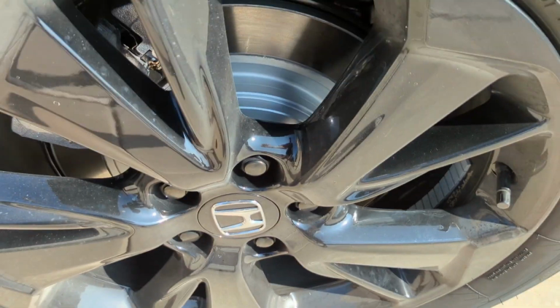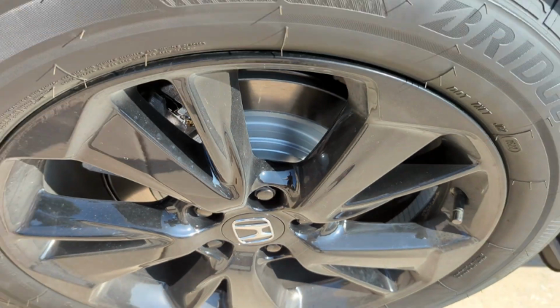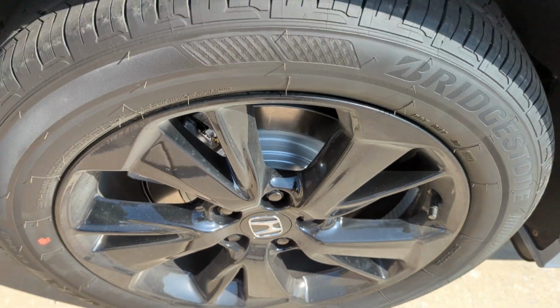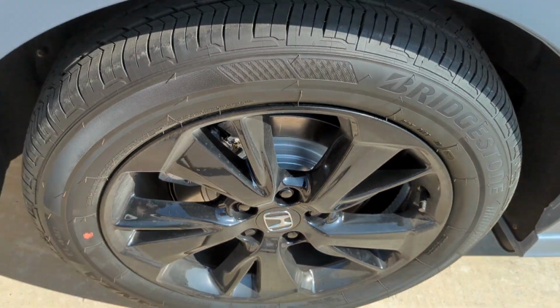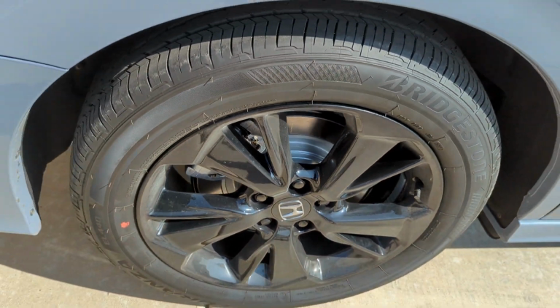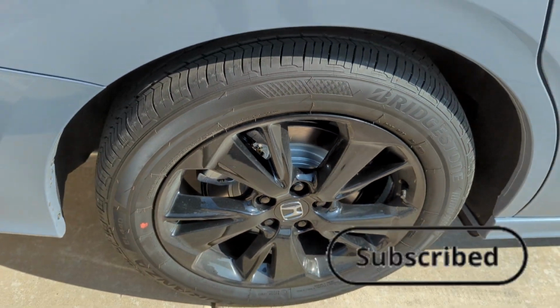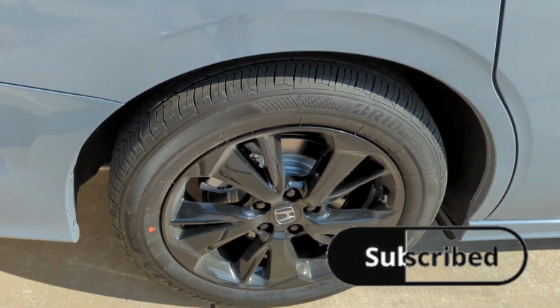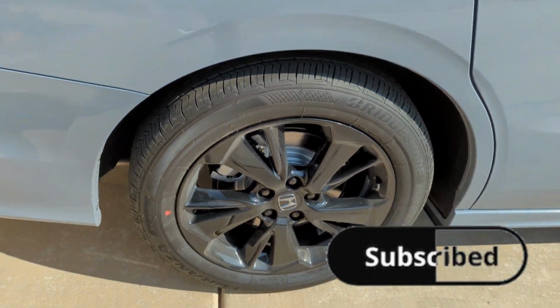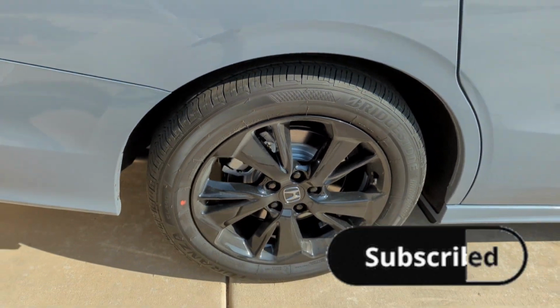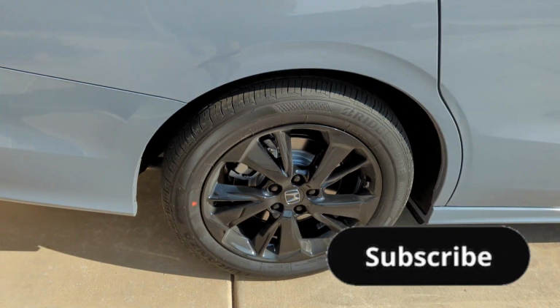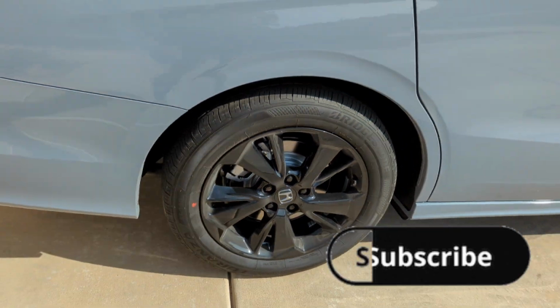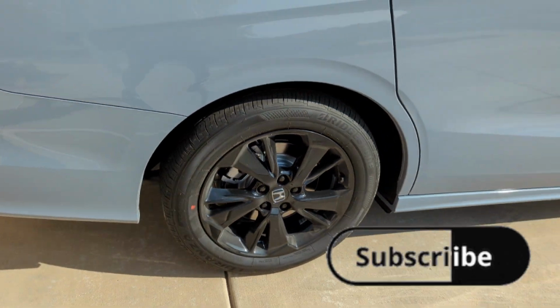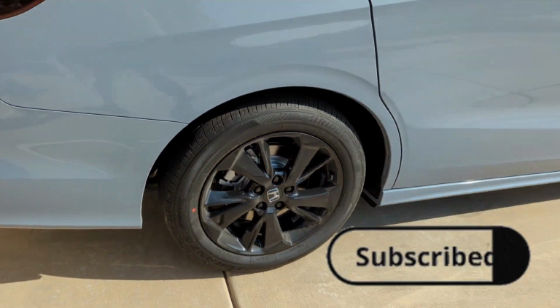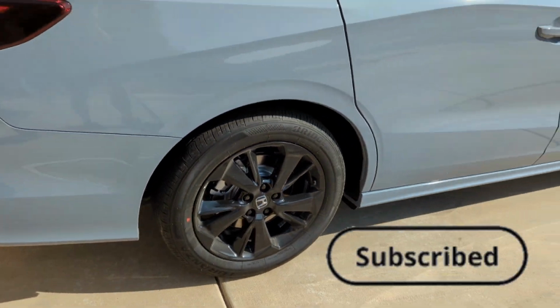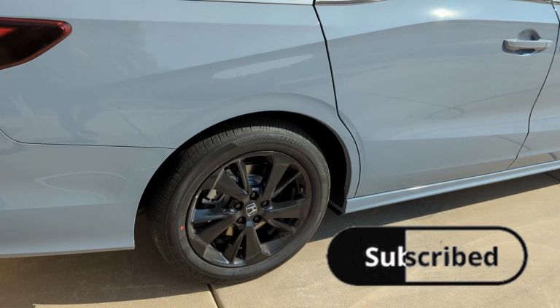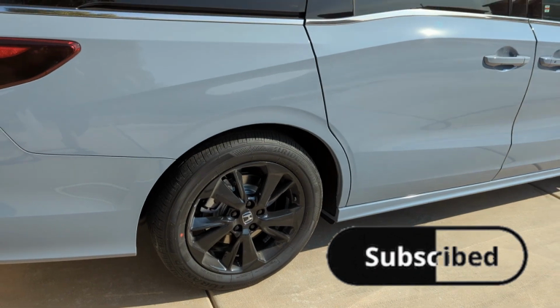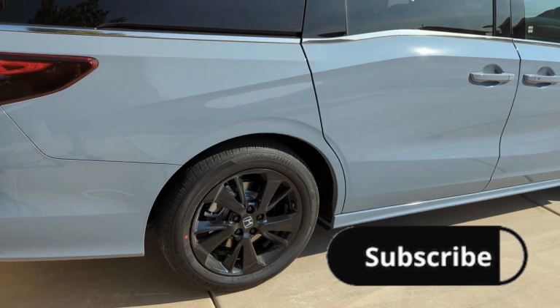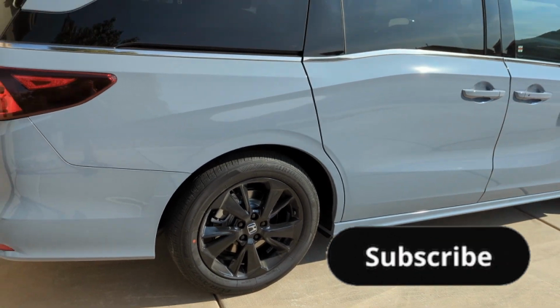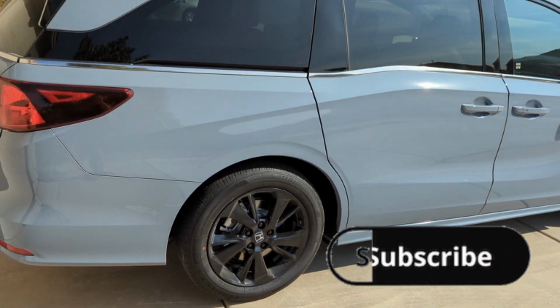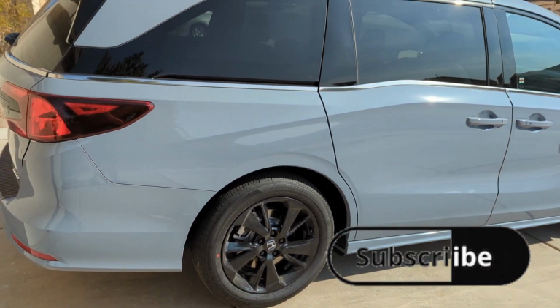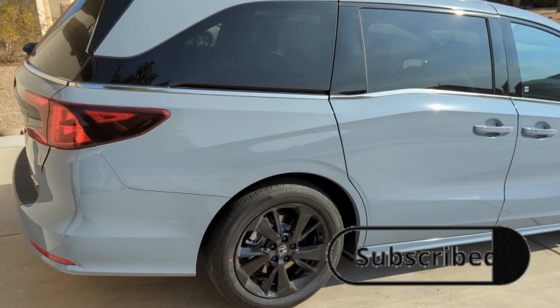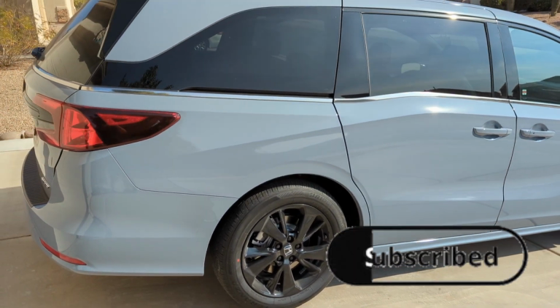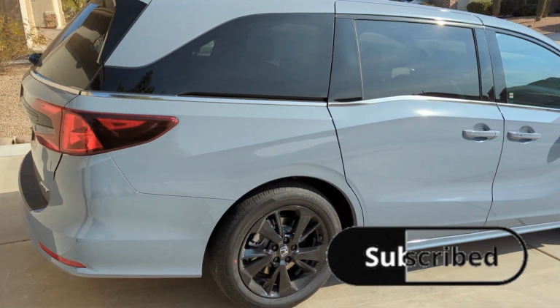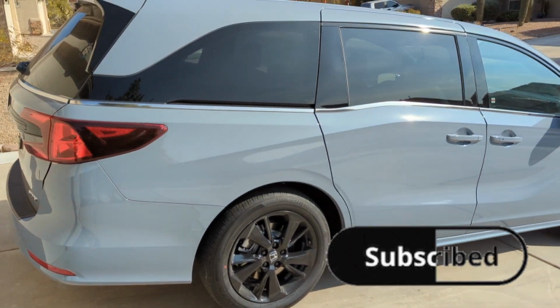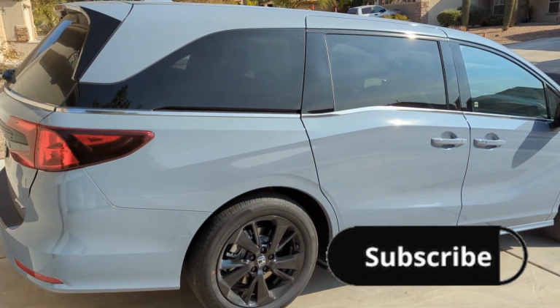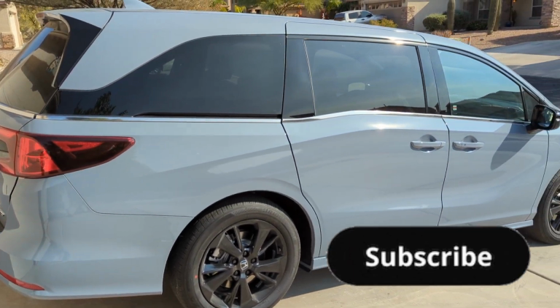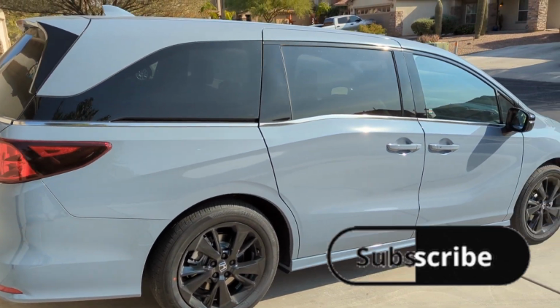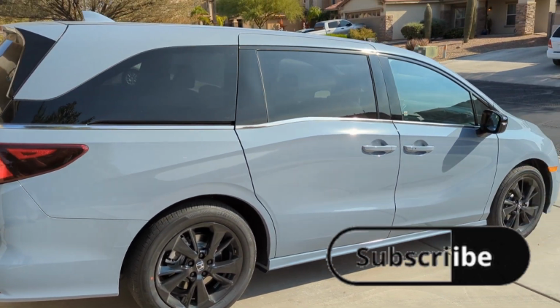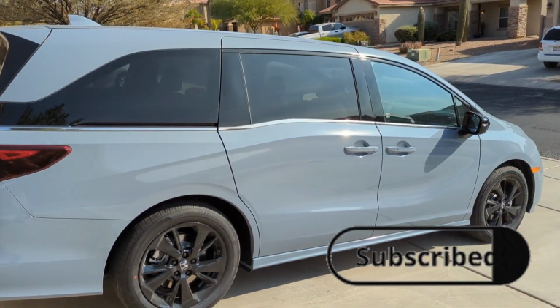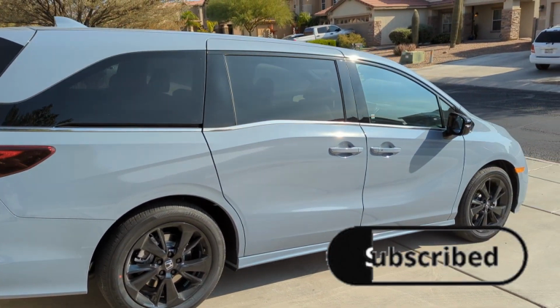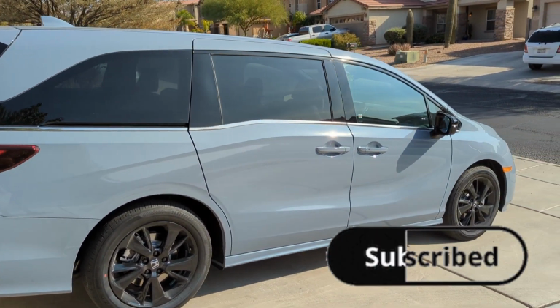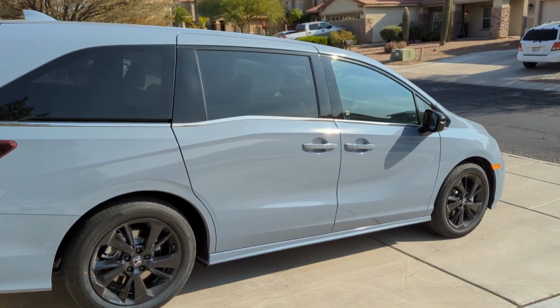Before we get this video started guys, make sure you hit that like and hit that sub to the channel. A lot of you guys are new to my page.